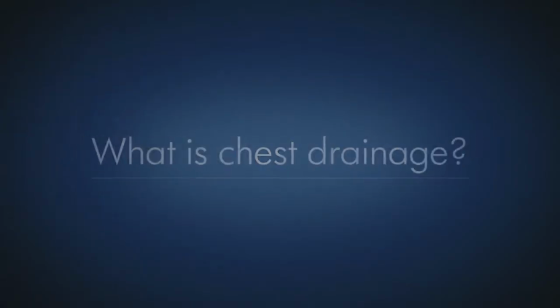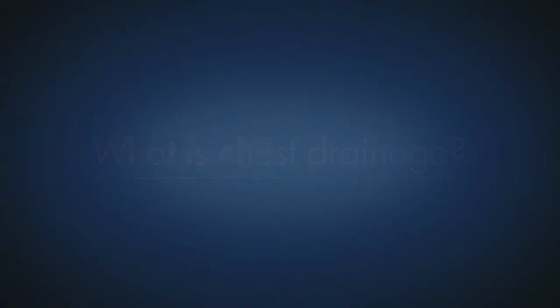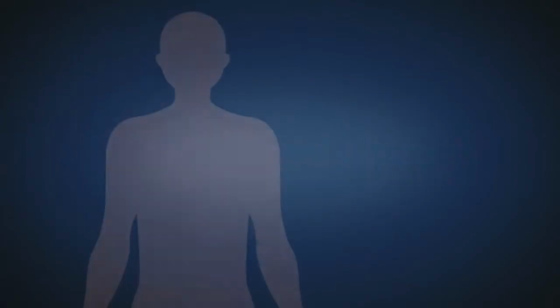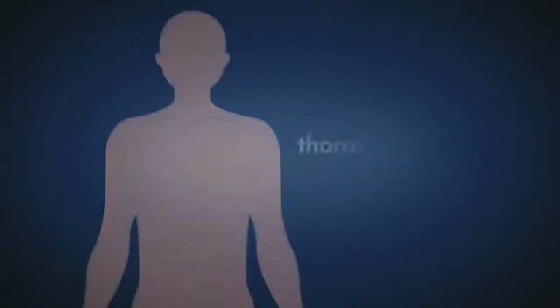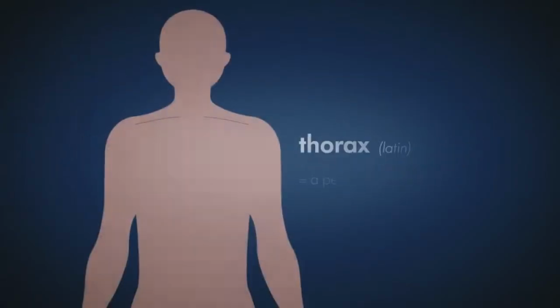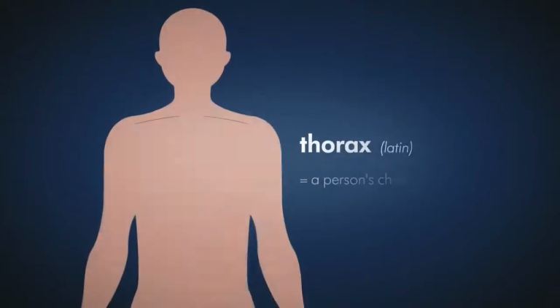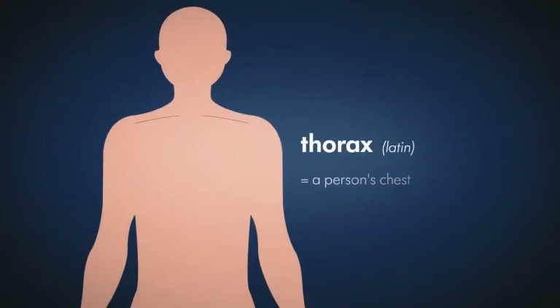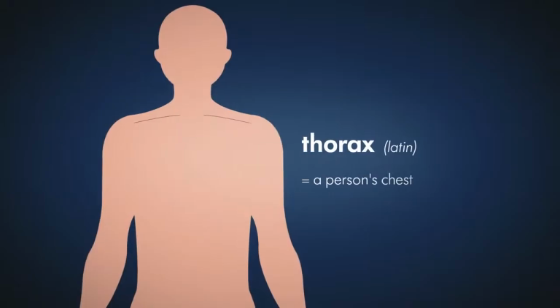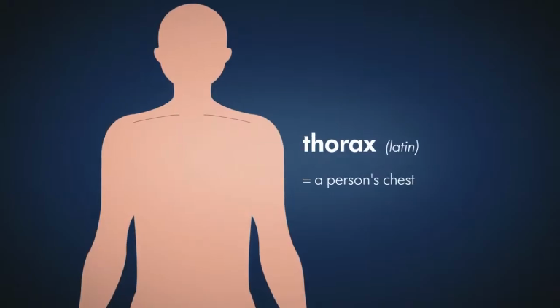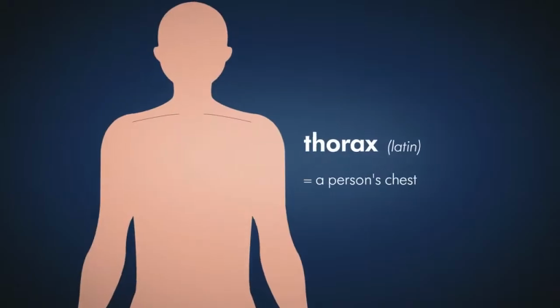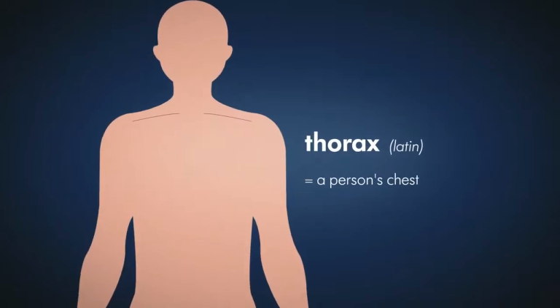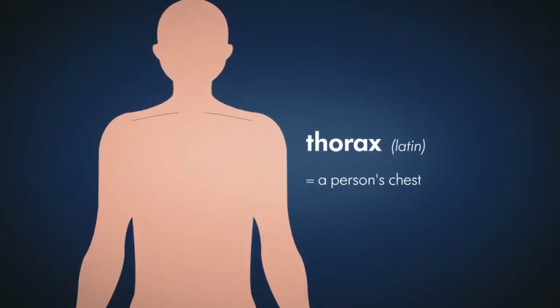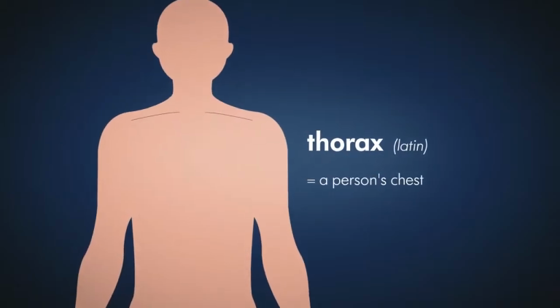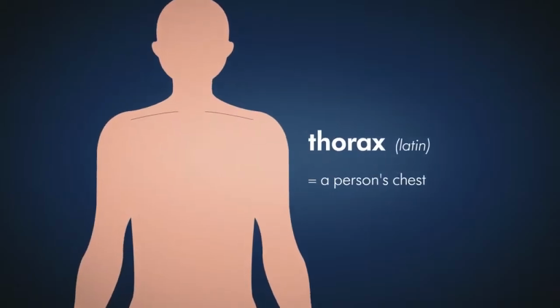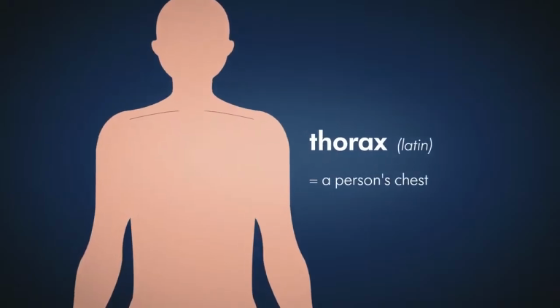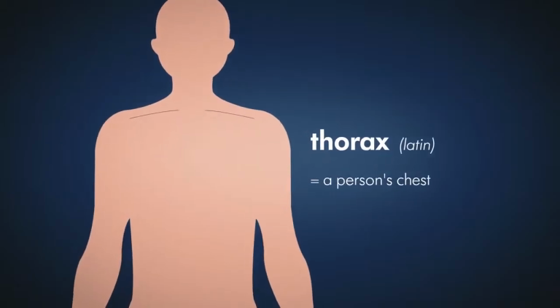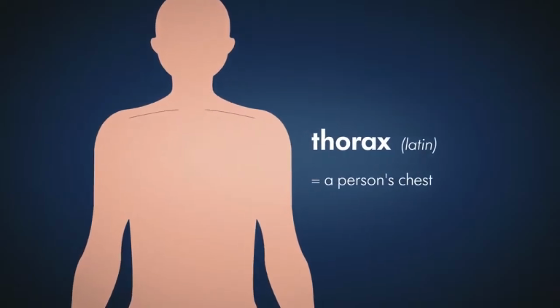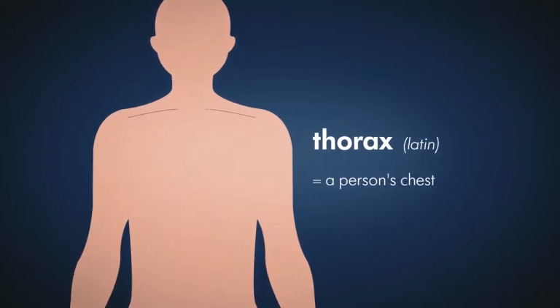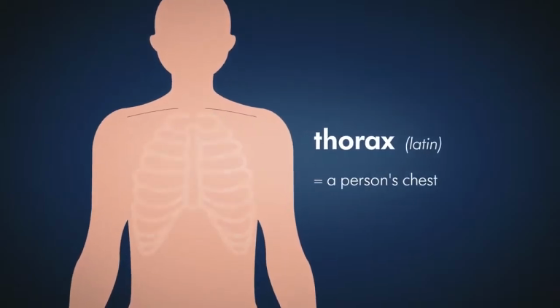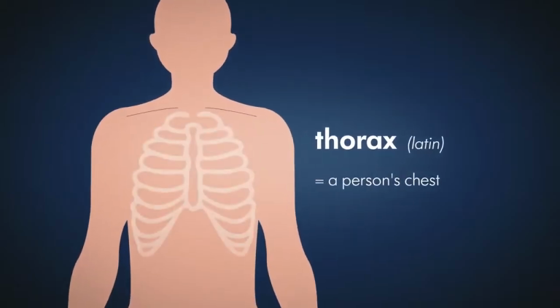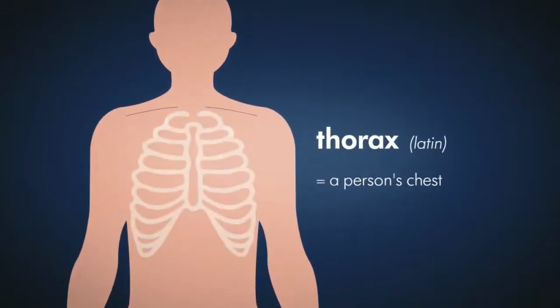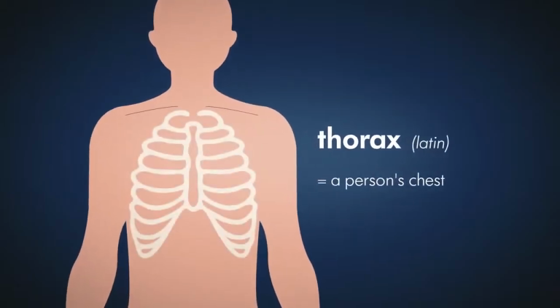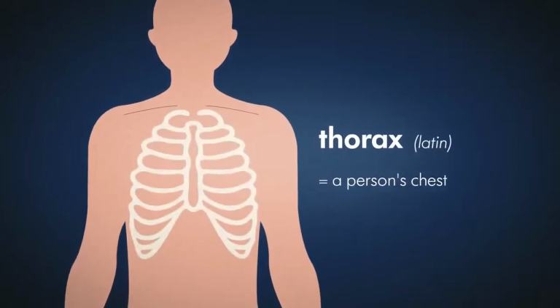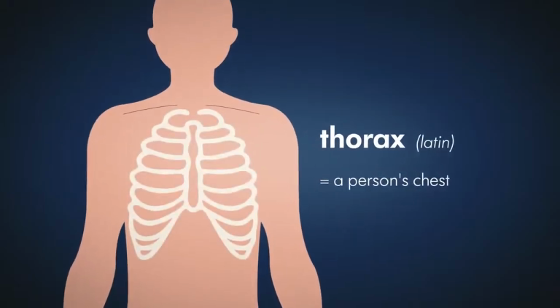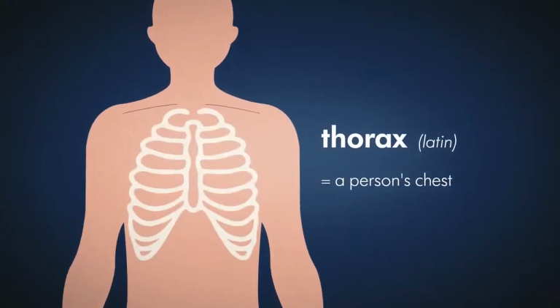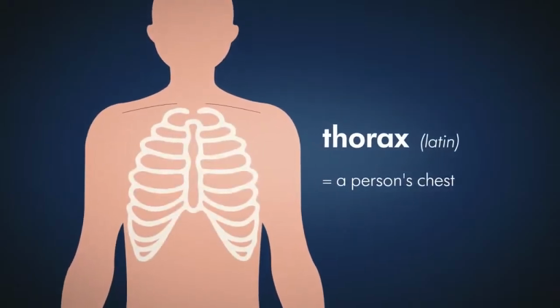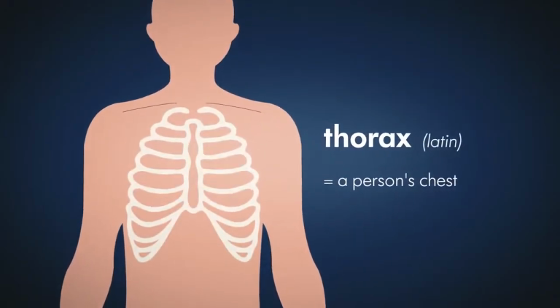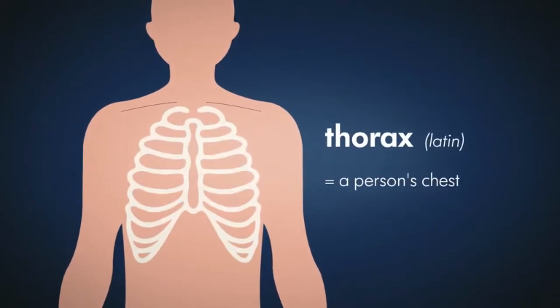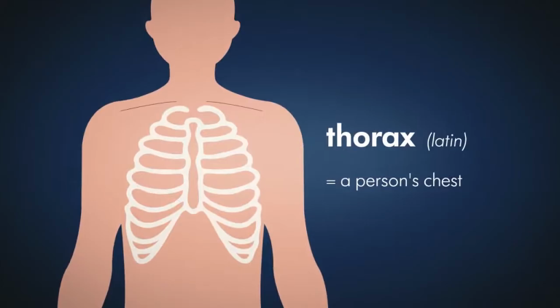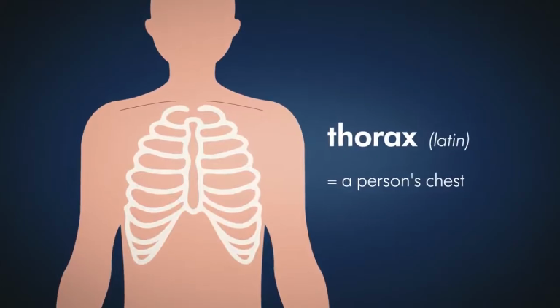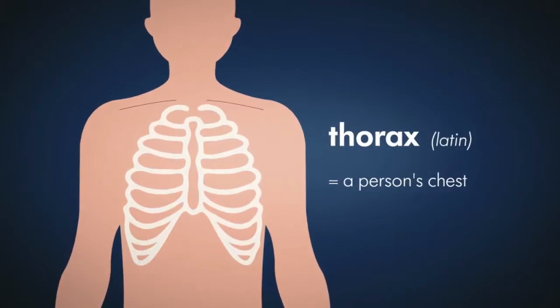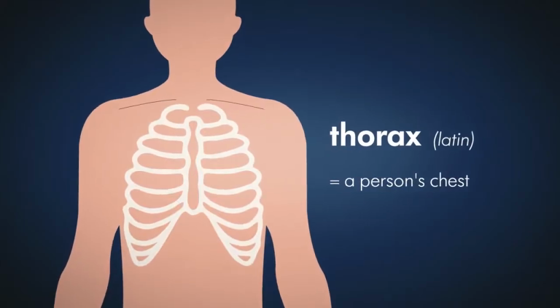Chest drainage is also known as thoracic drainage. Thoracic refers to the thorax, the Latin word for a person's chest.